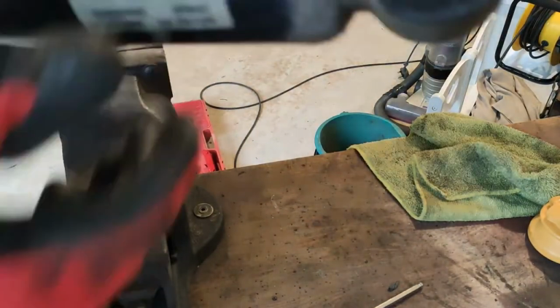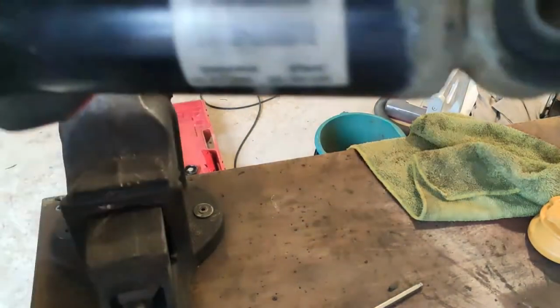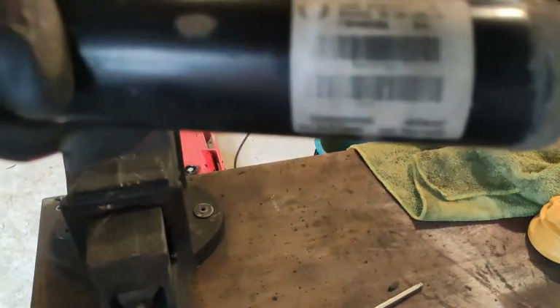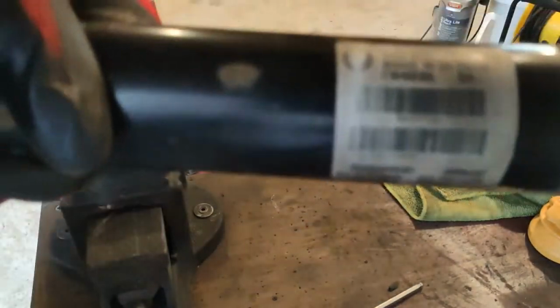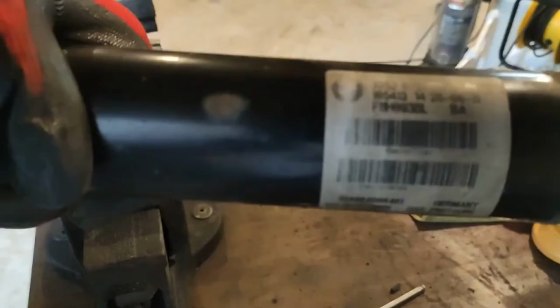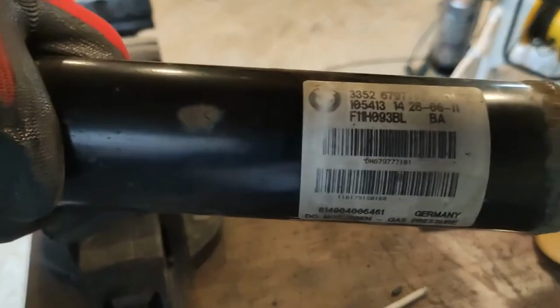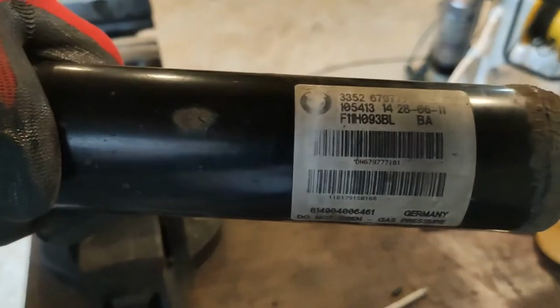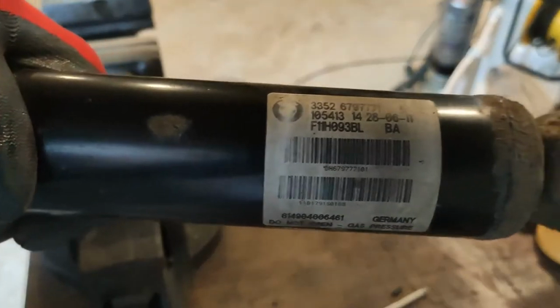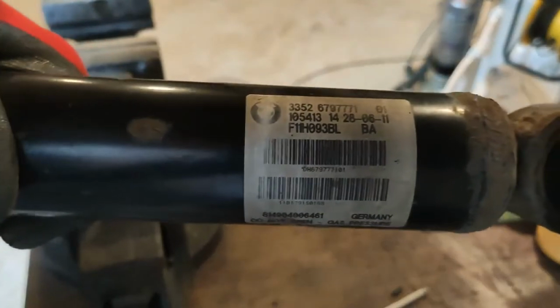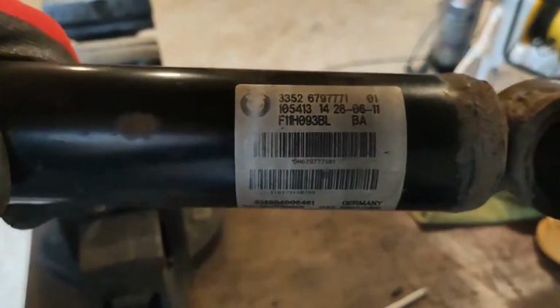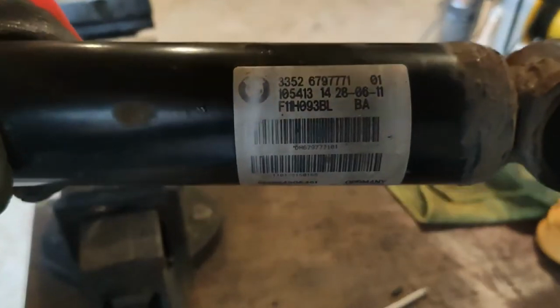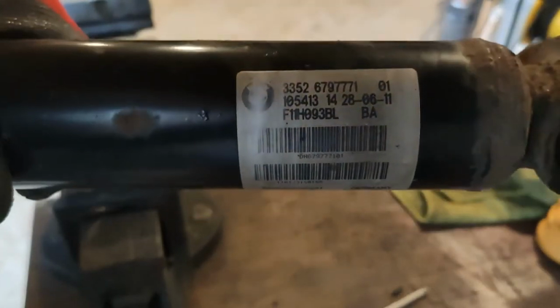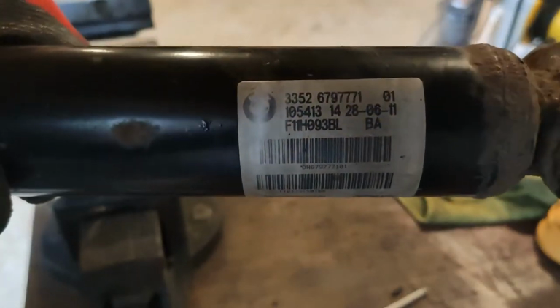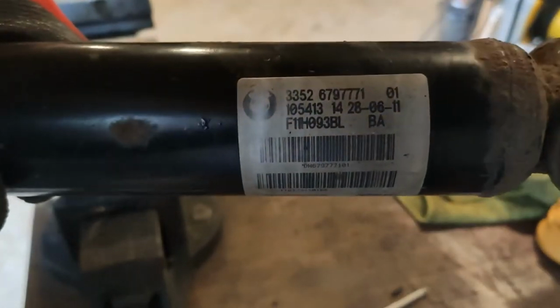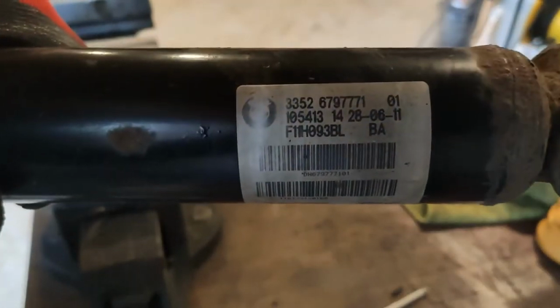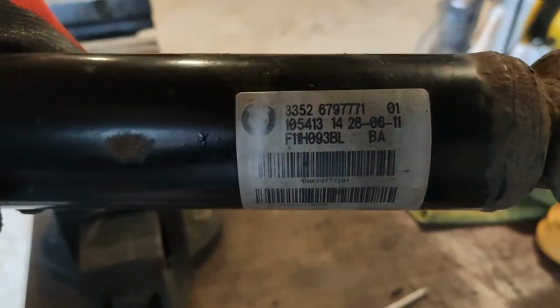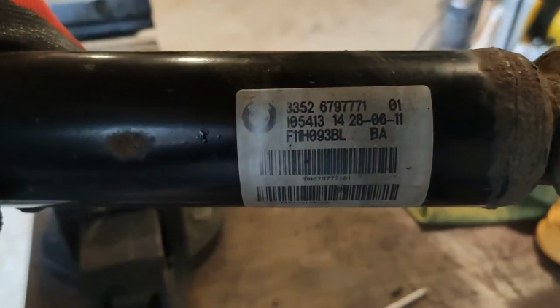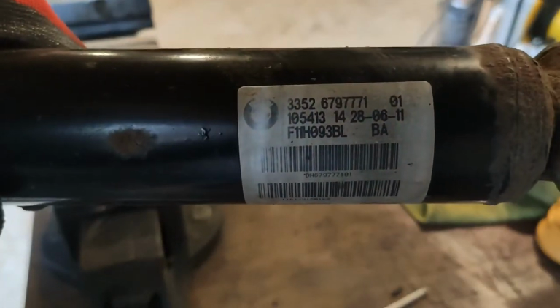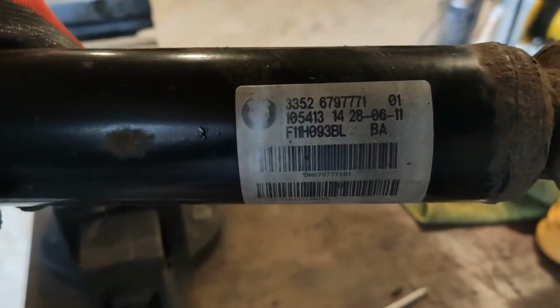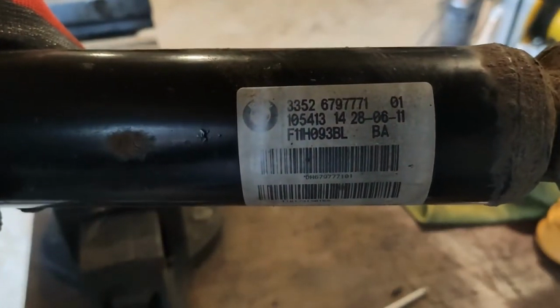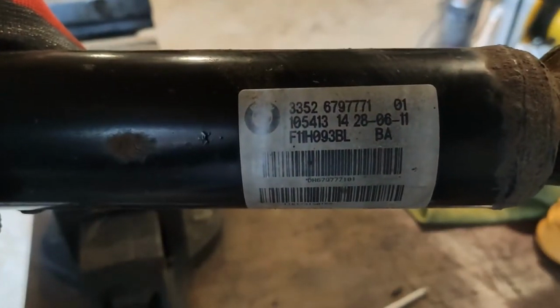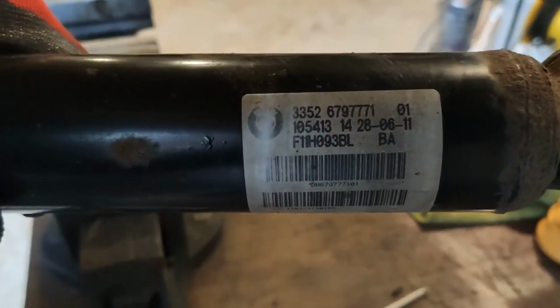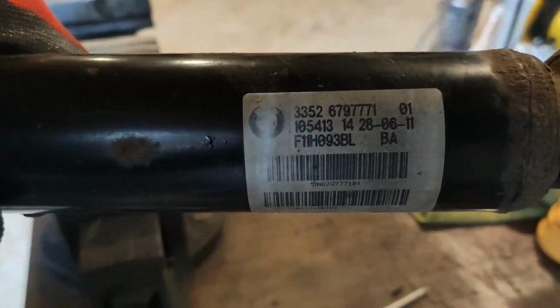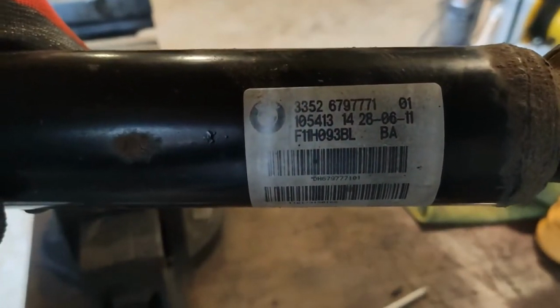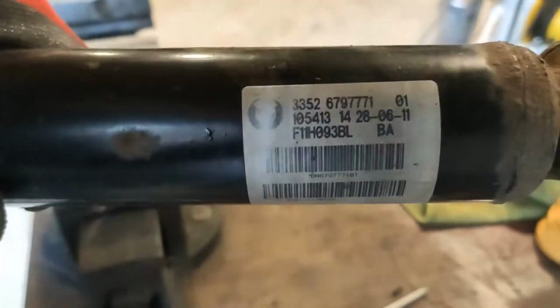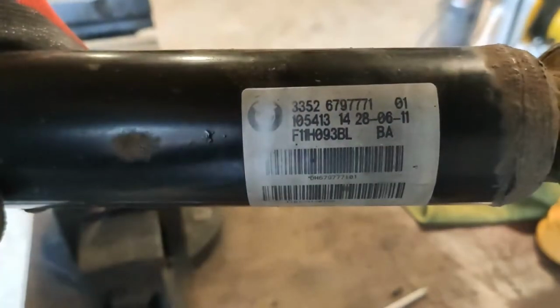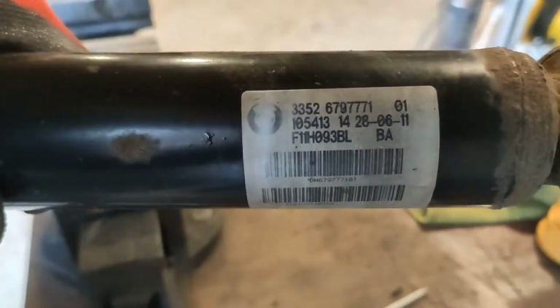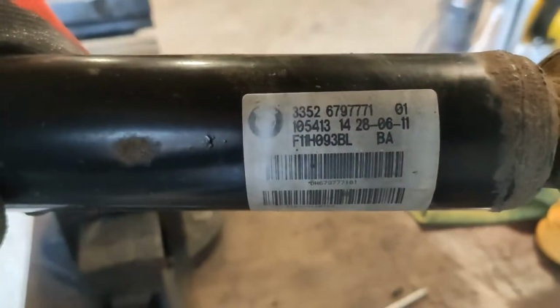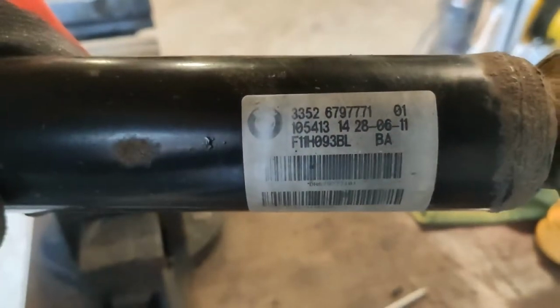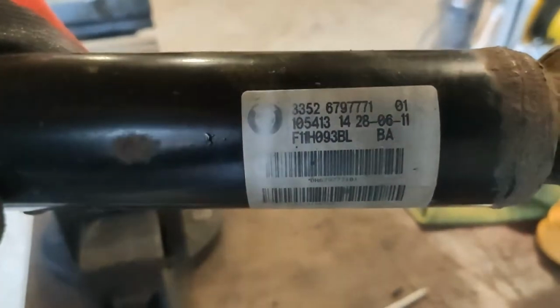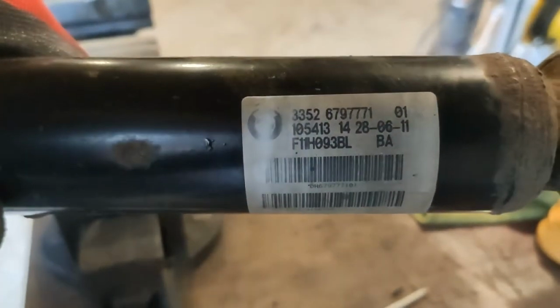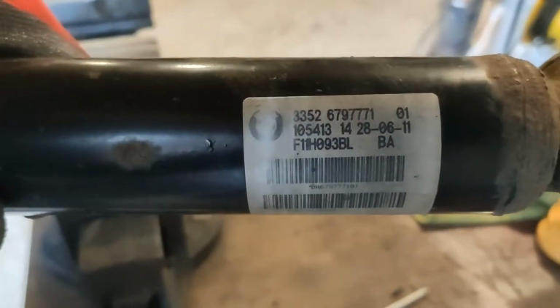Also while I'm here, it's worth taking a photo of the part number so I have it for next time.